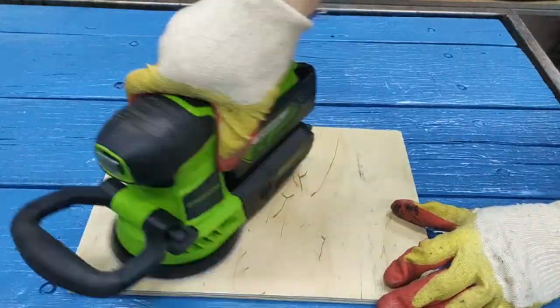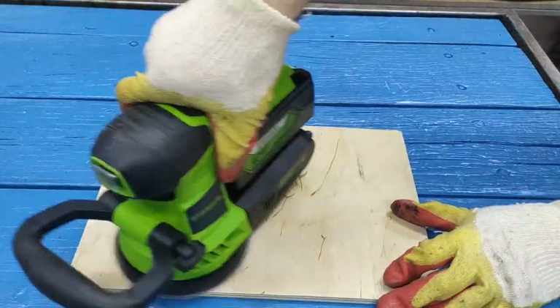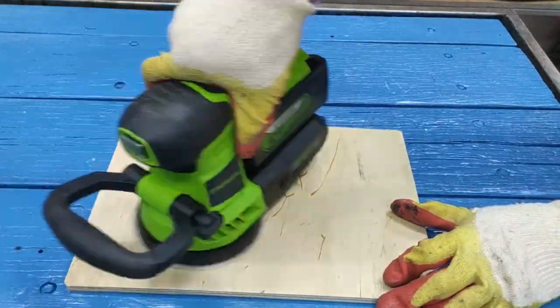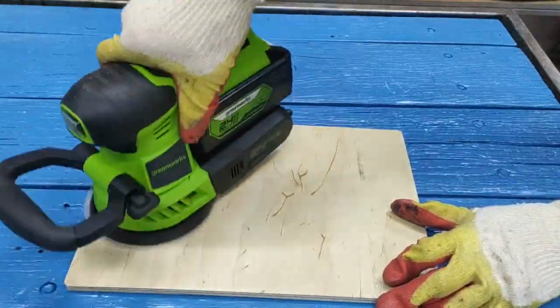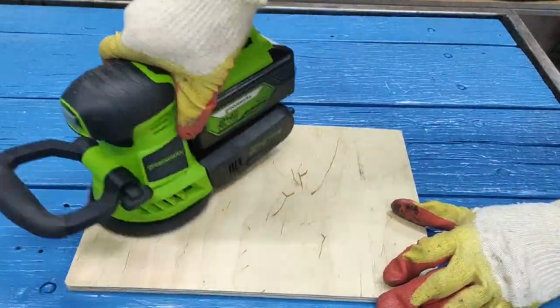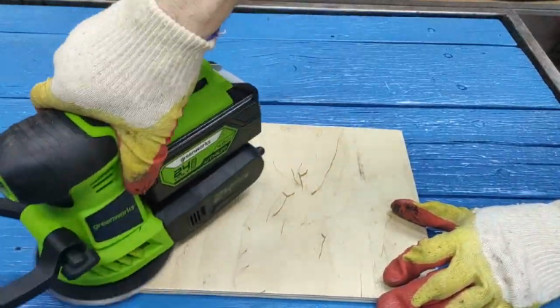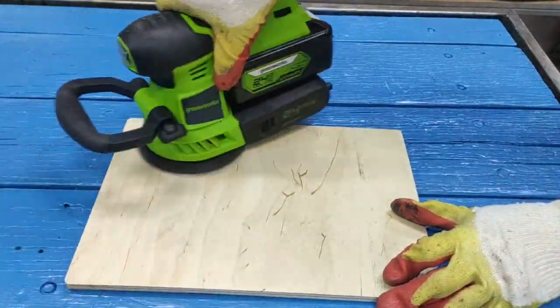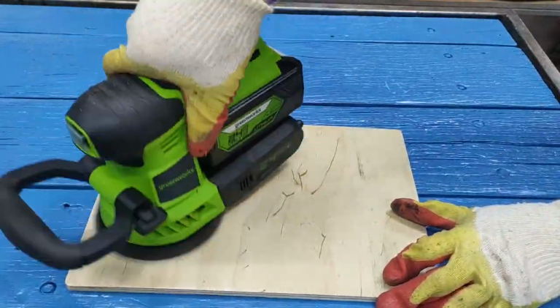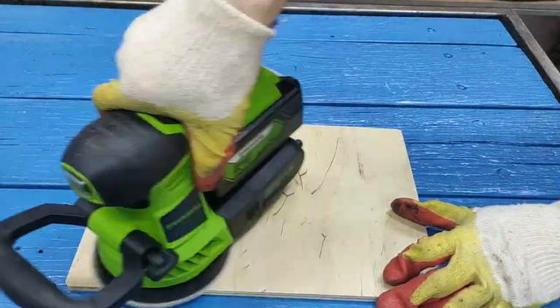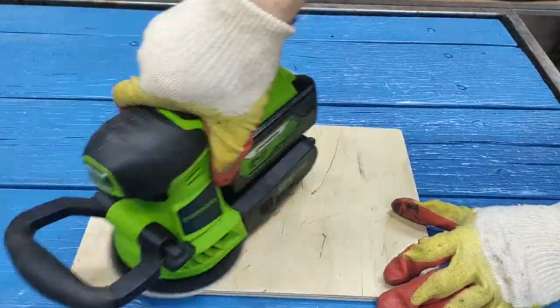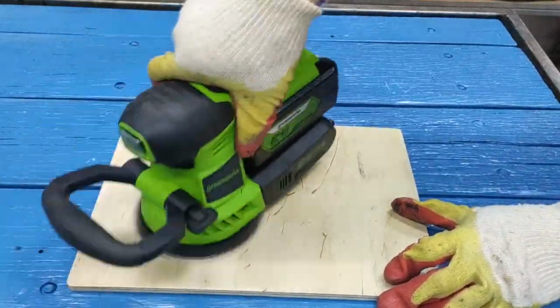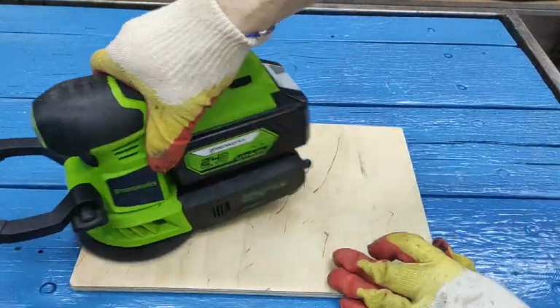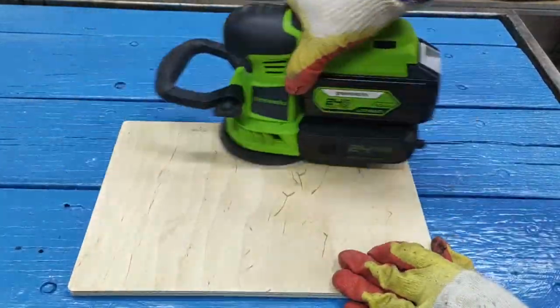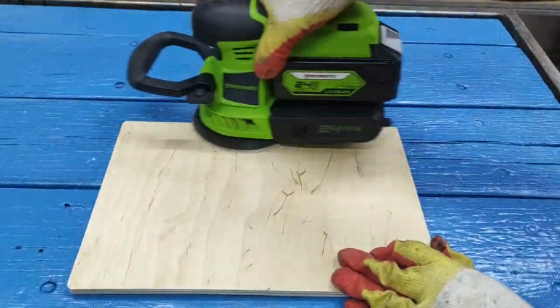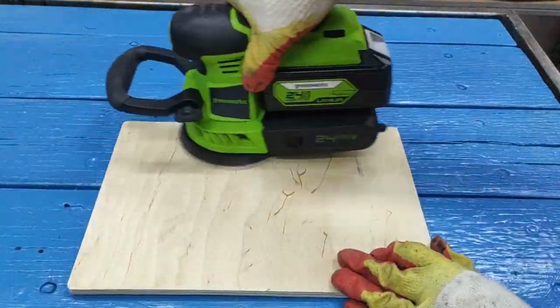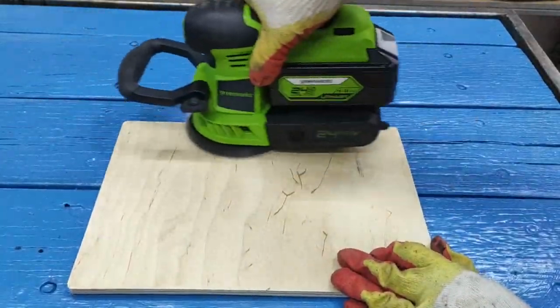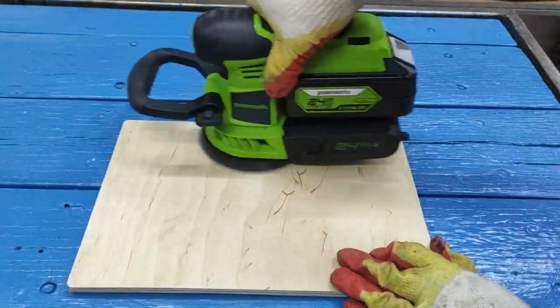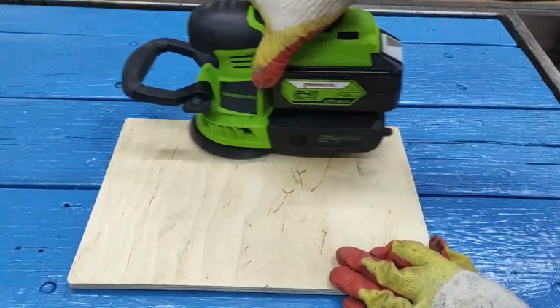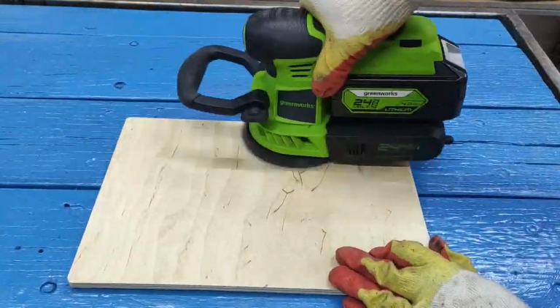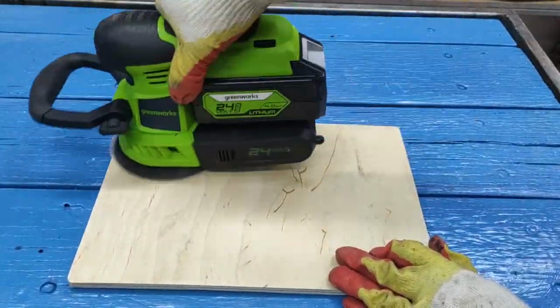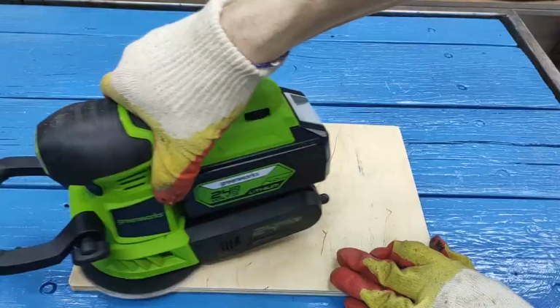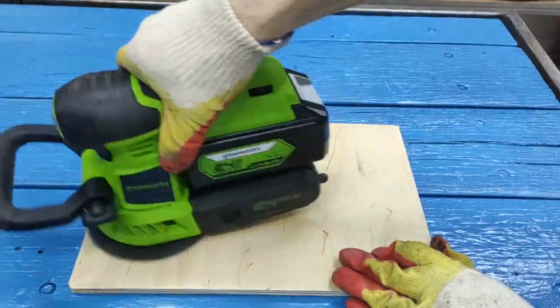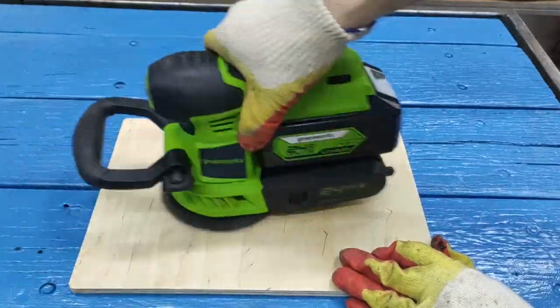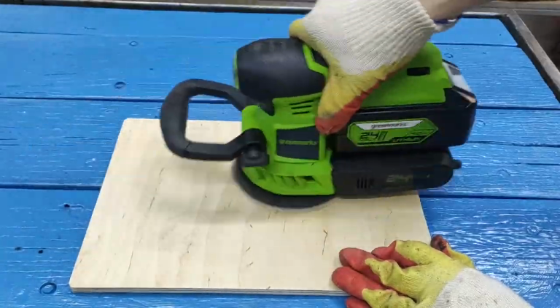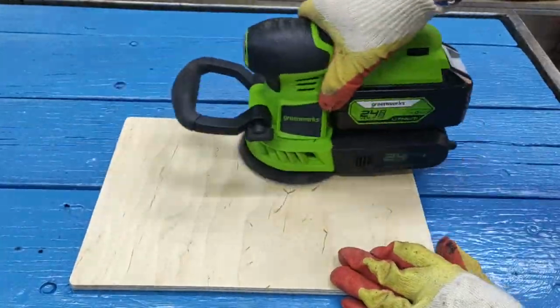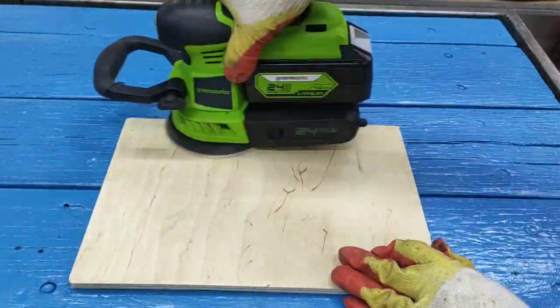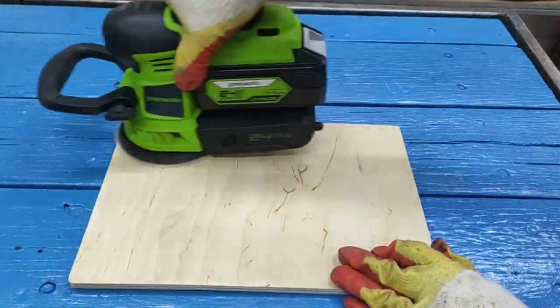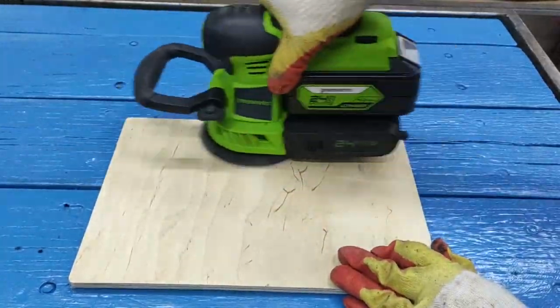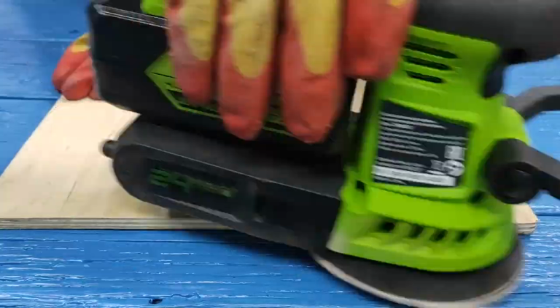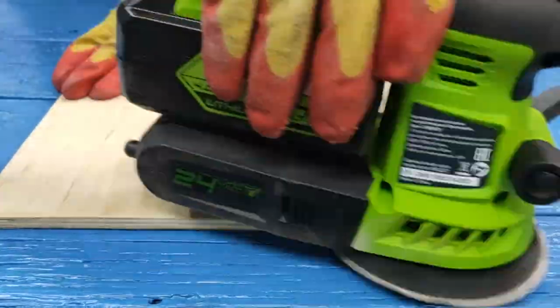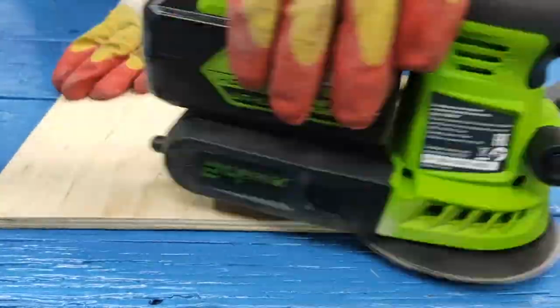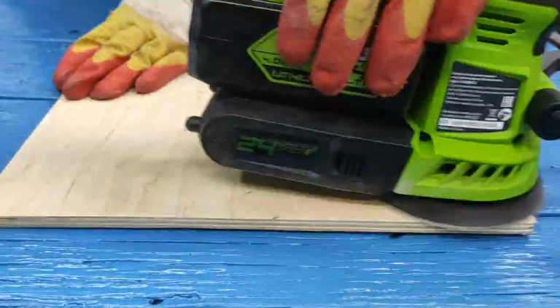To begin with, you need to prepare the plywood surface well — sand it for applying our future drawing or photo.